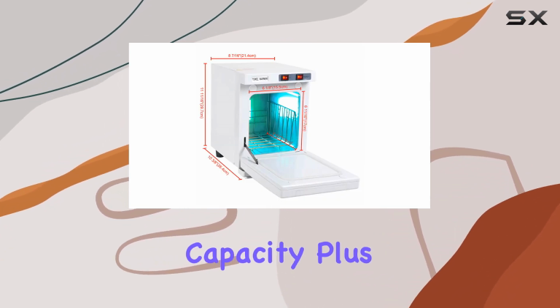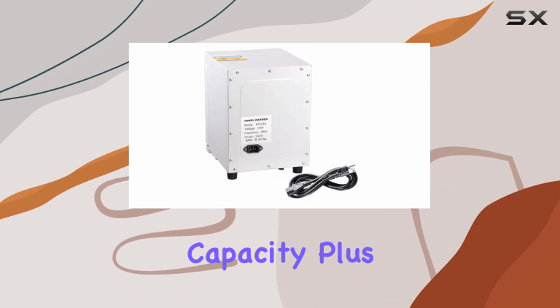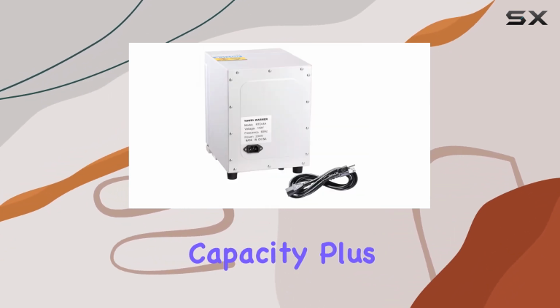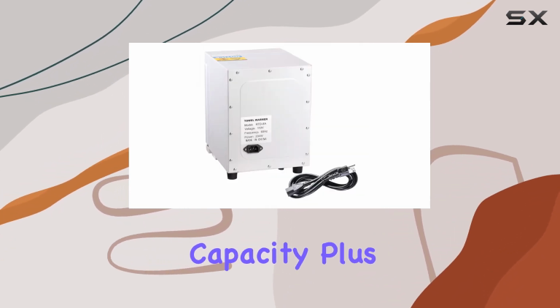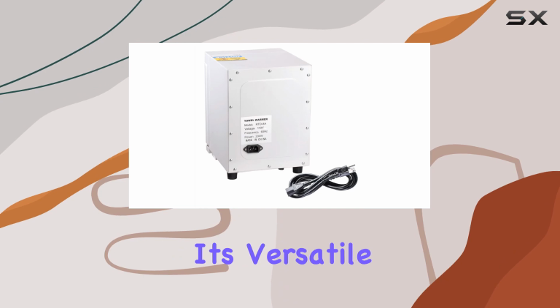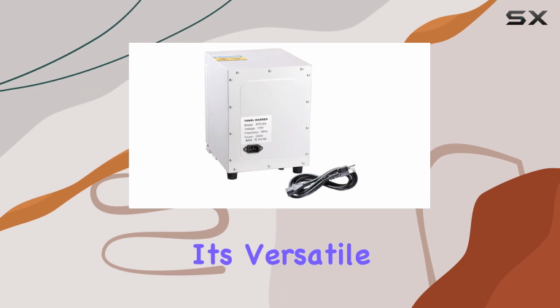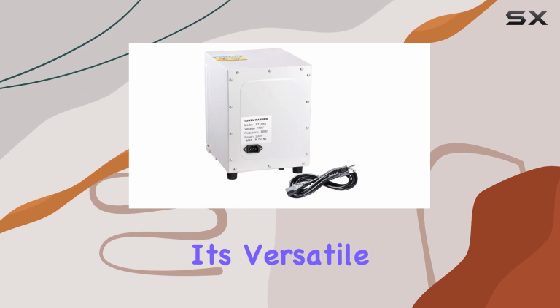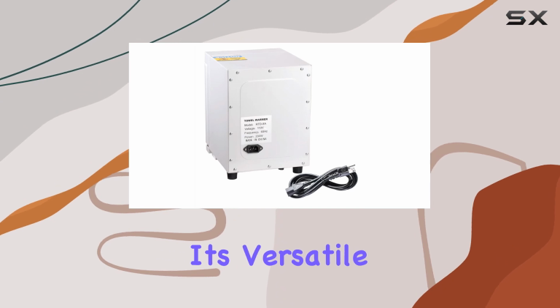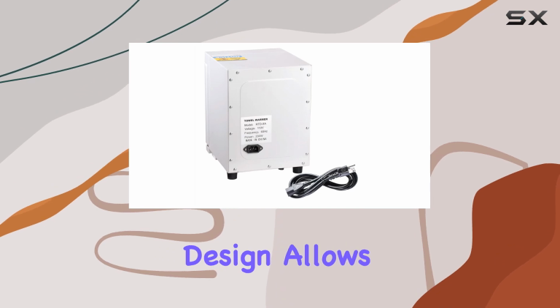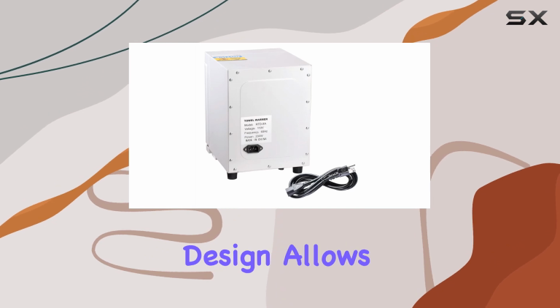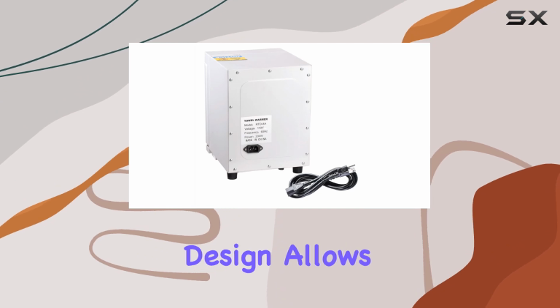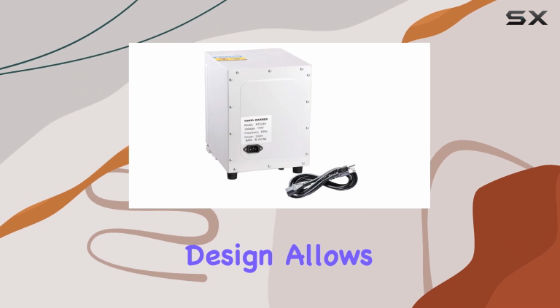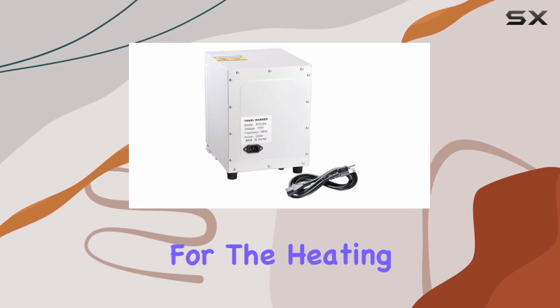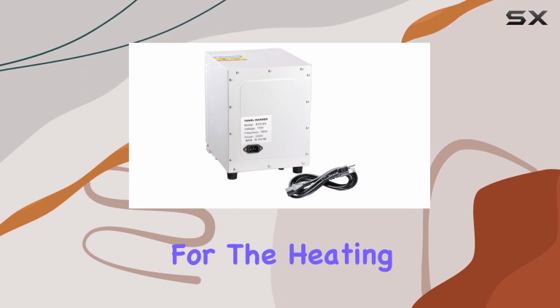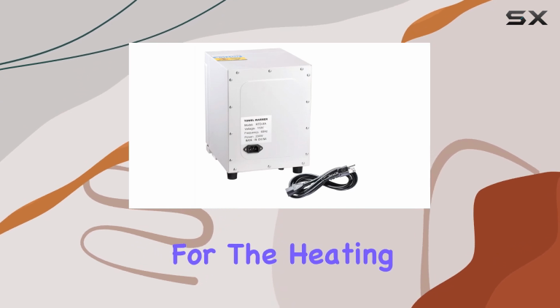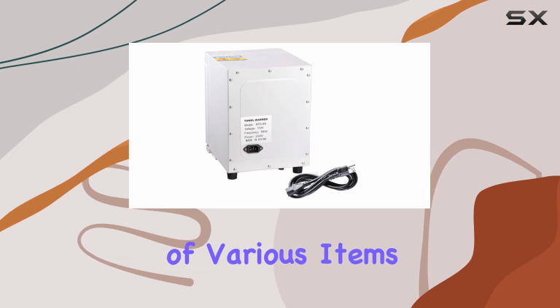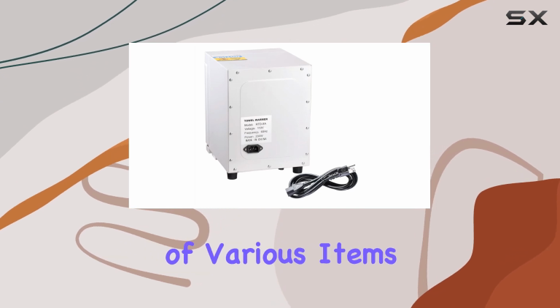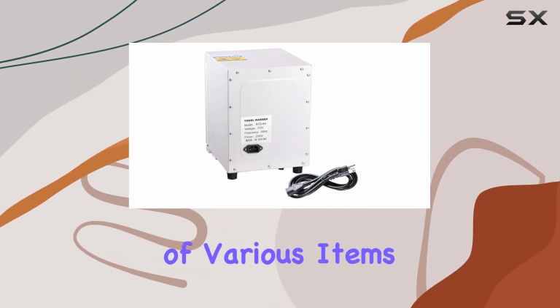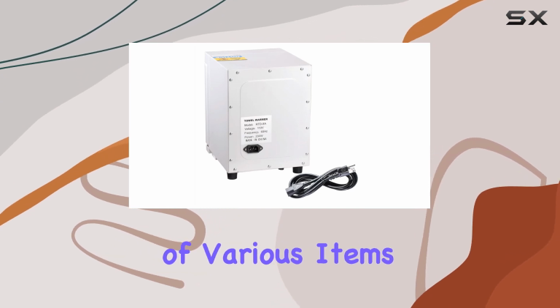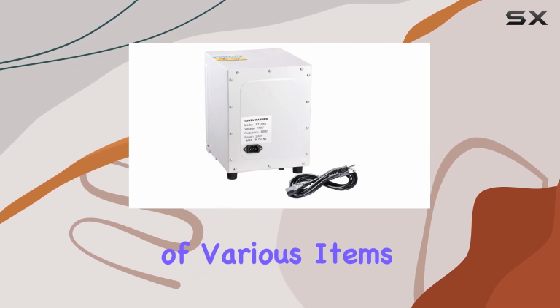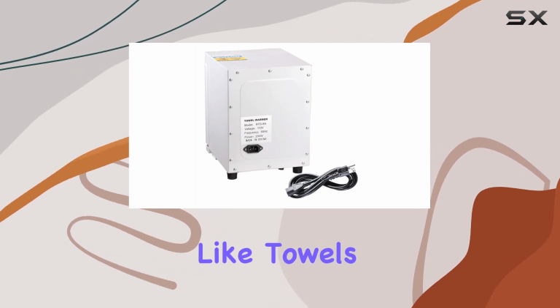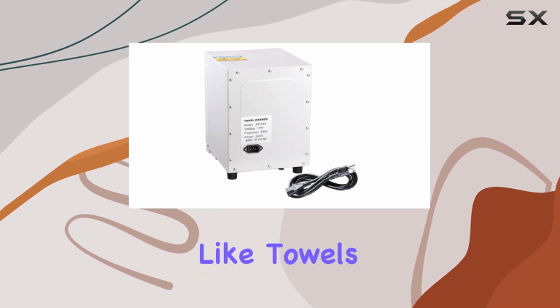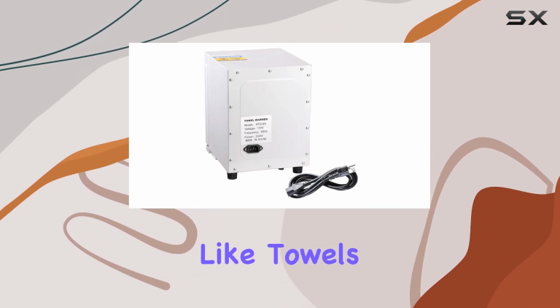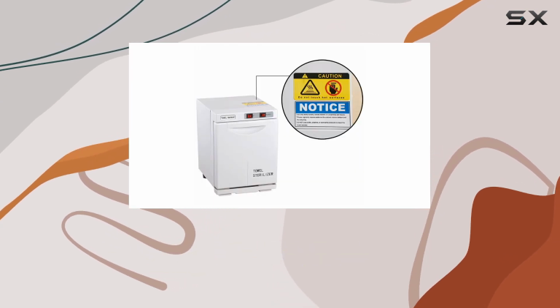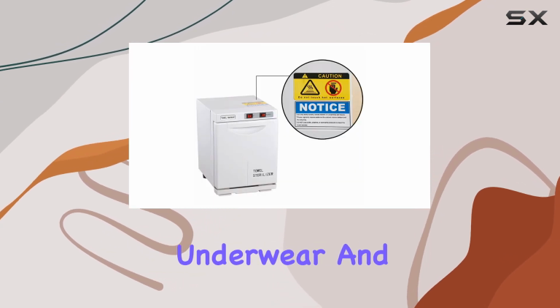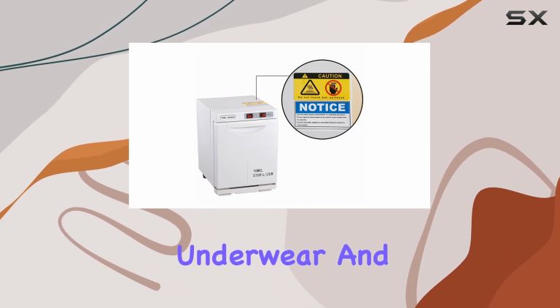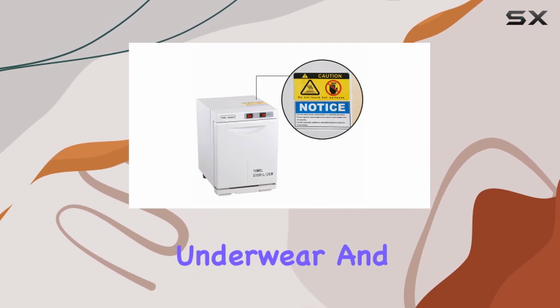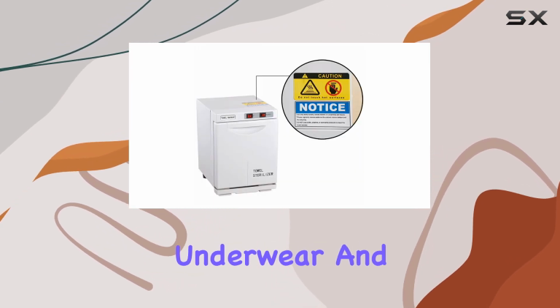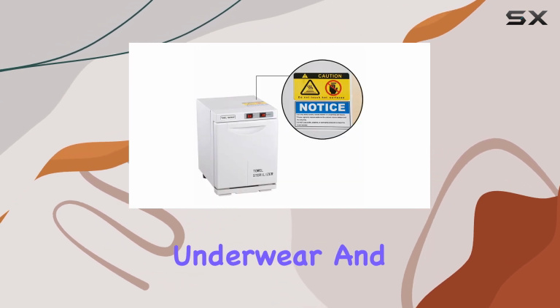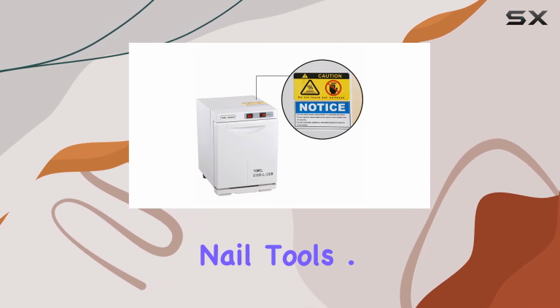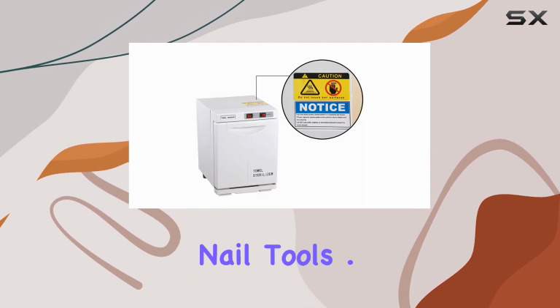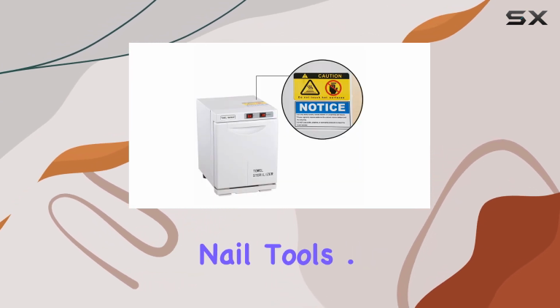Plus, its versatile design allows for the heating of various items like towels, underwear, and nail tools.